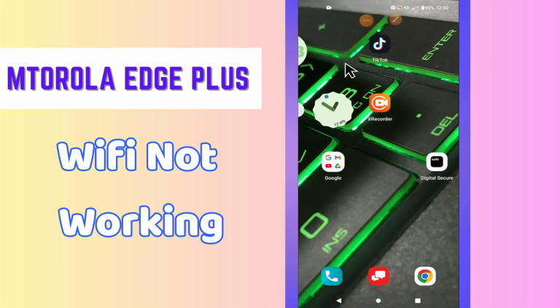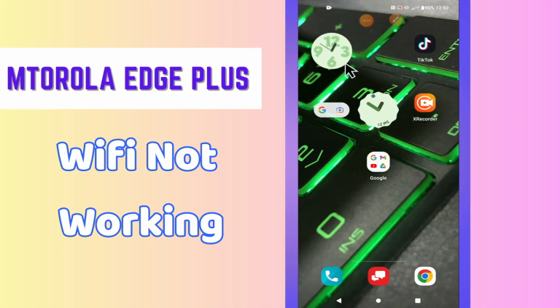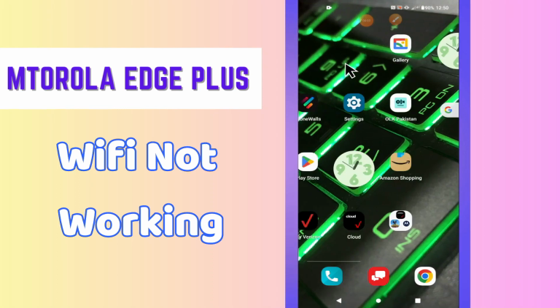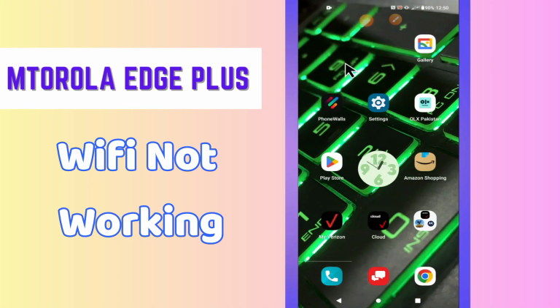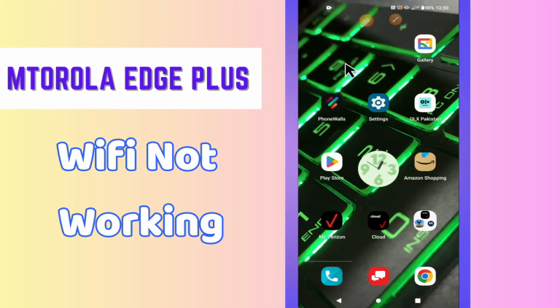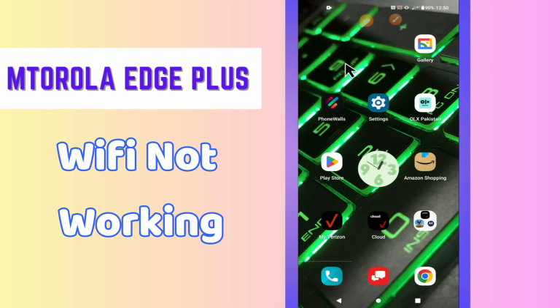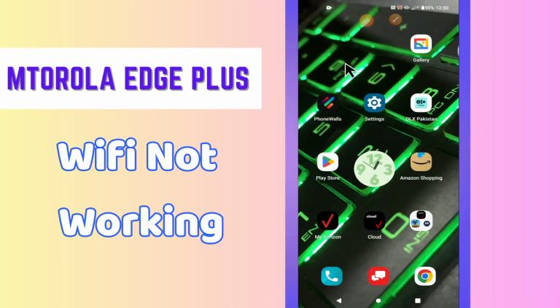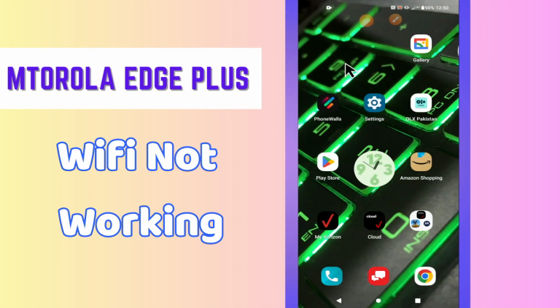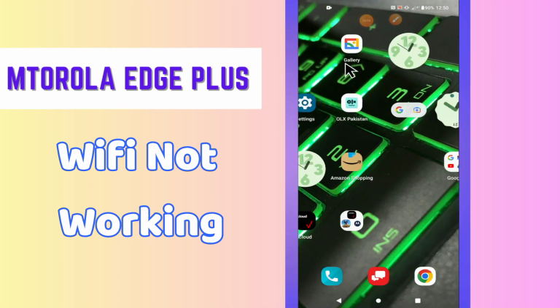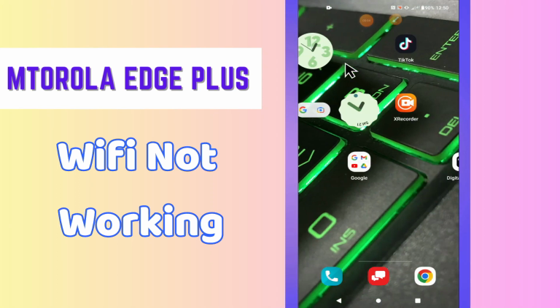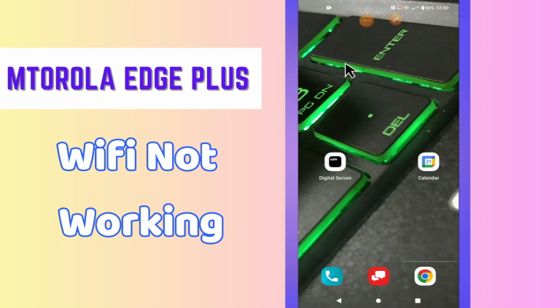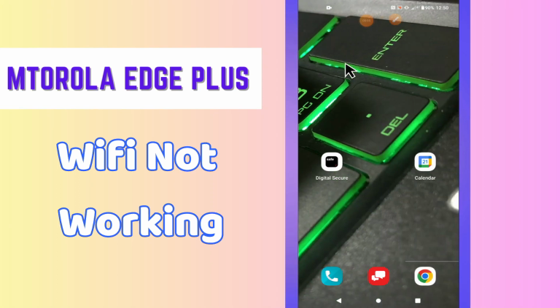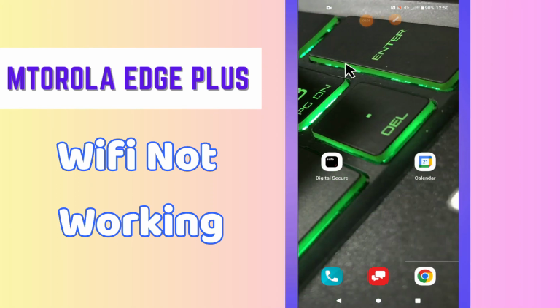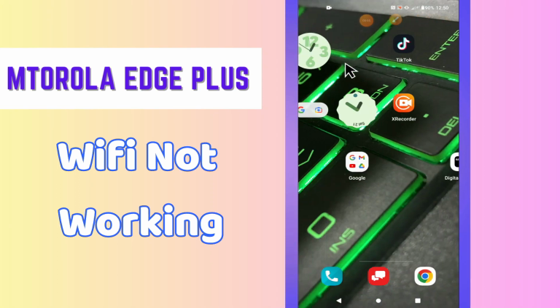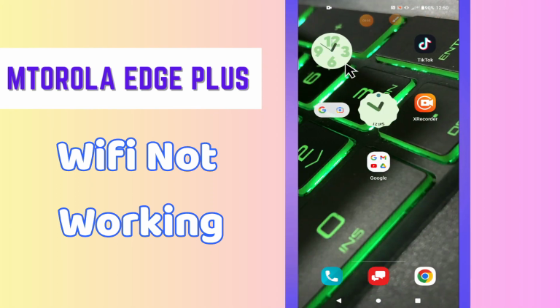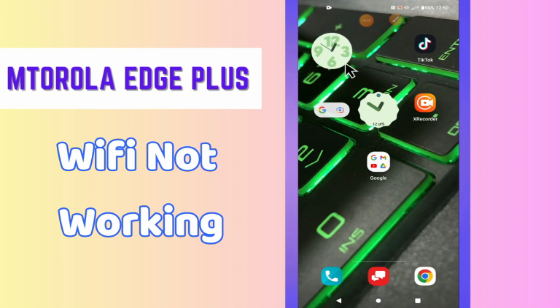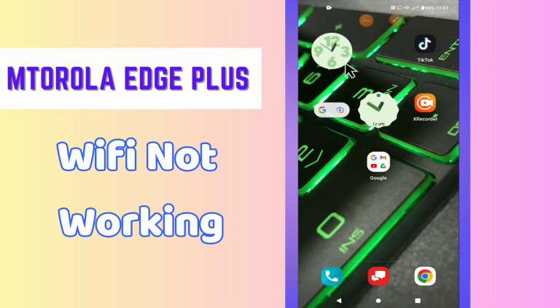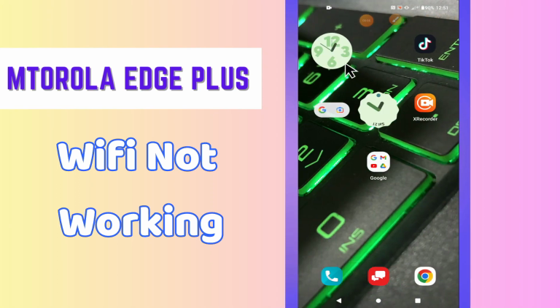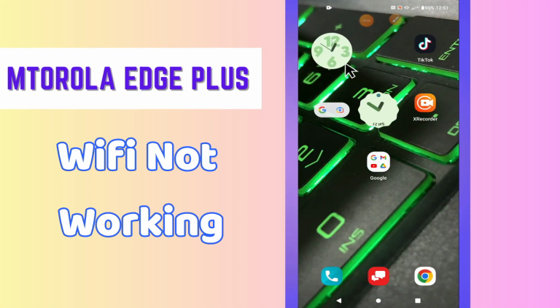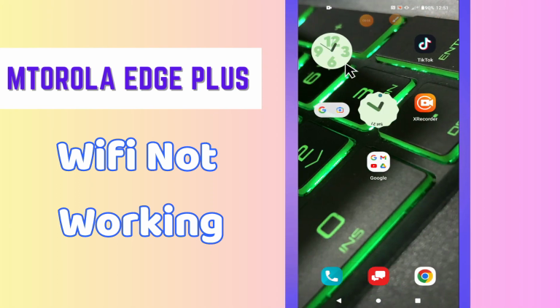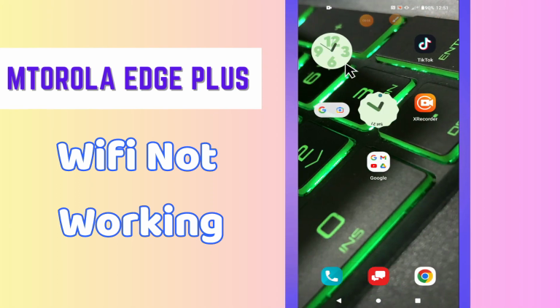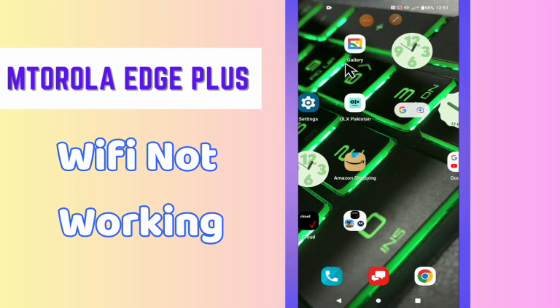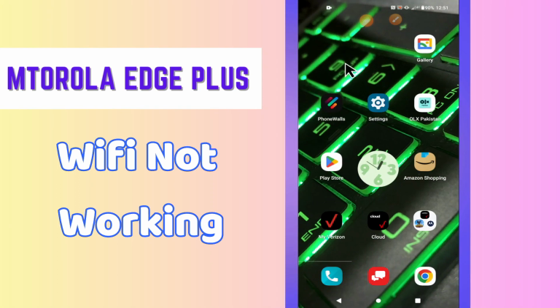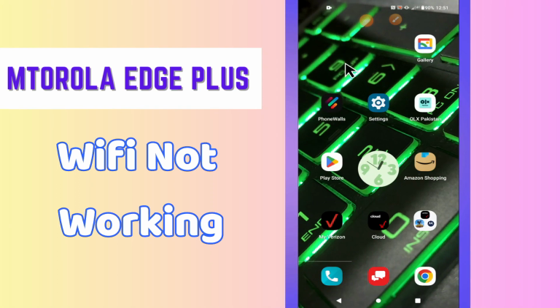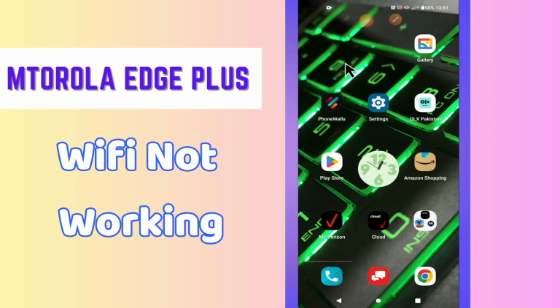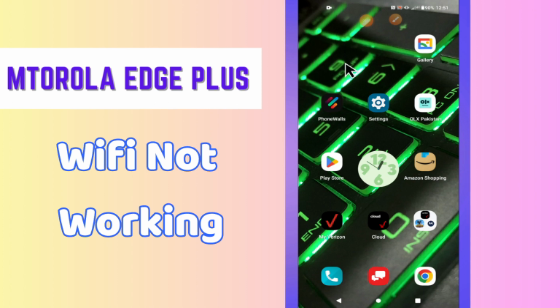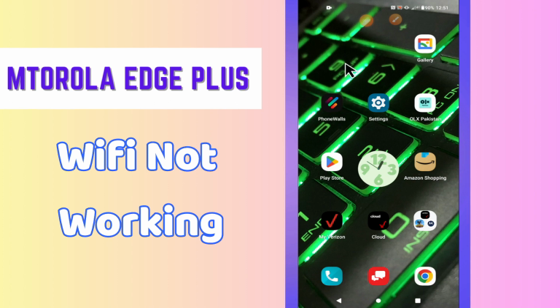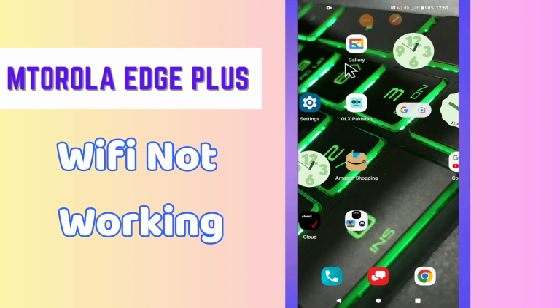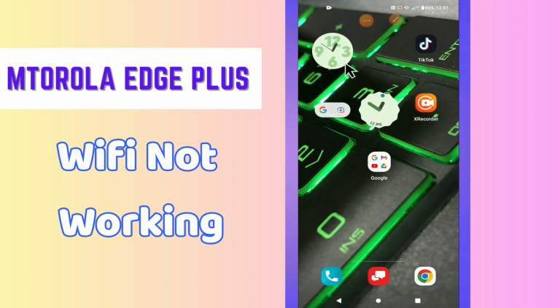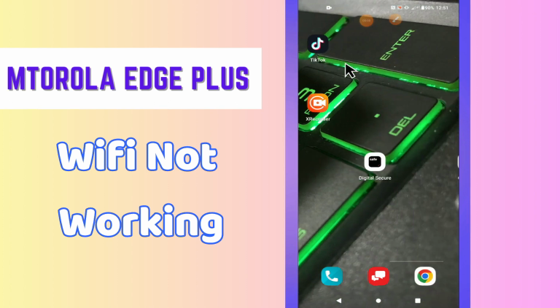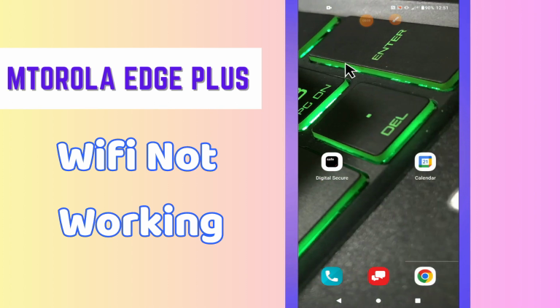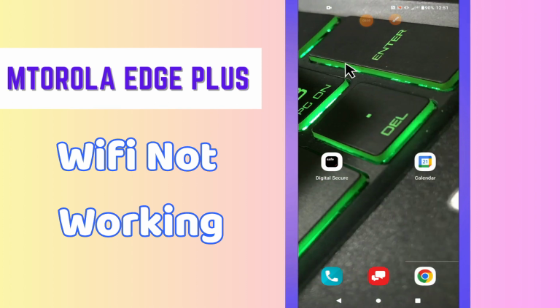Hello everyone, hope you are good. Welcome to my YouTube channel. In Monday's video, I will talk about the Wi-Fi problem in your phone, Motorola Edge Plus.